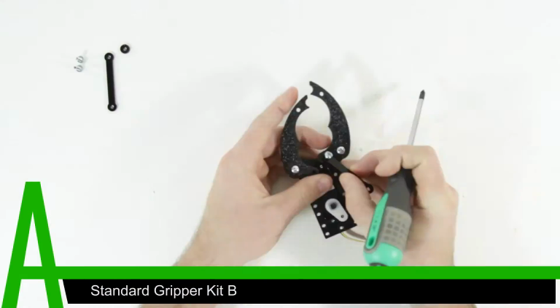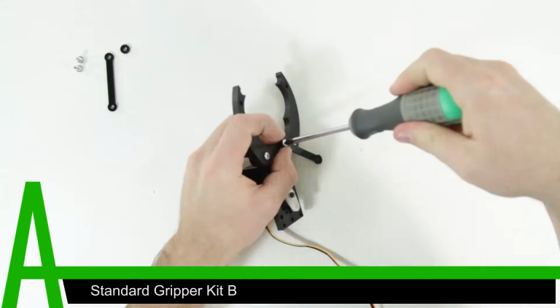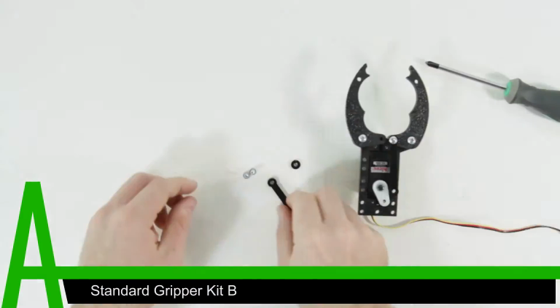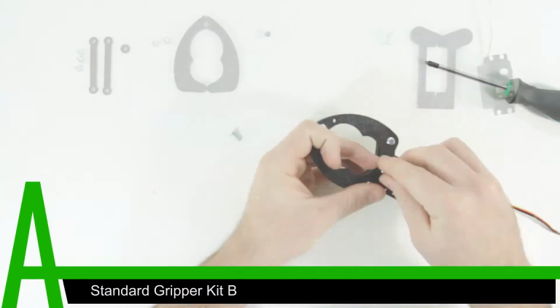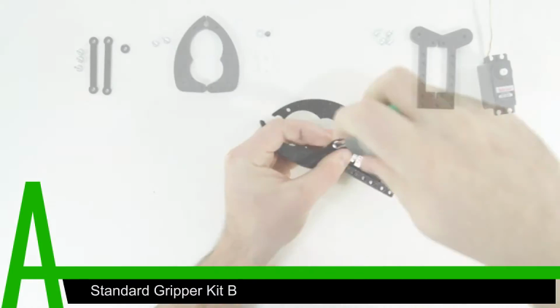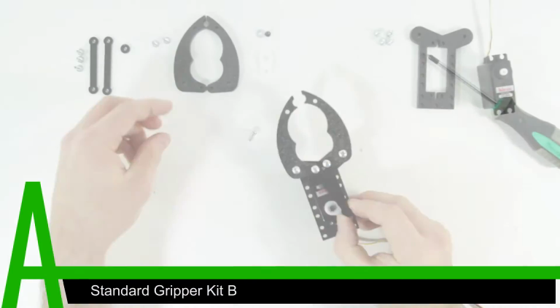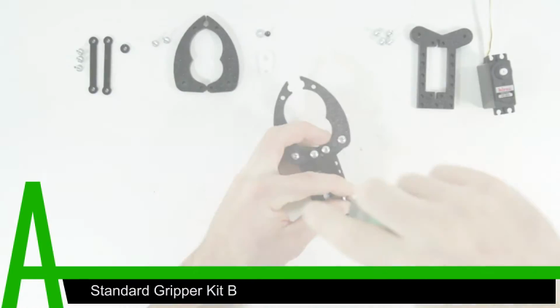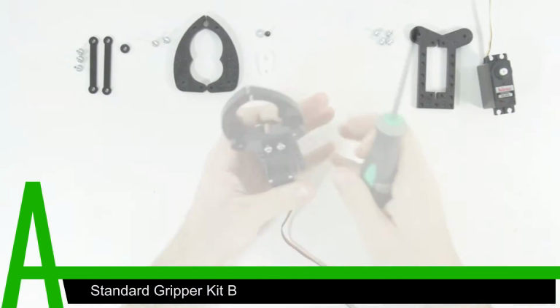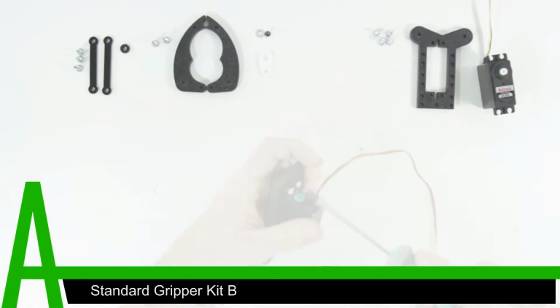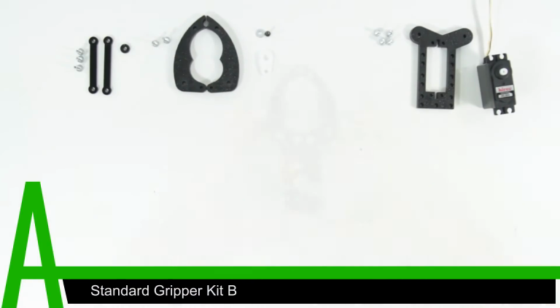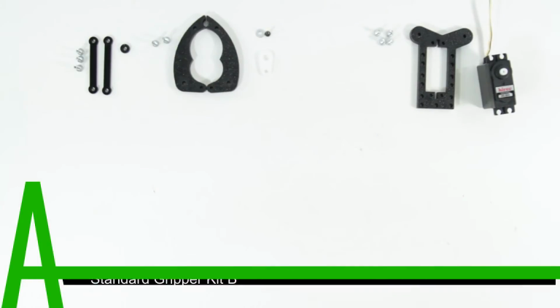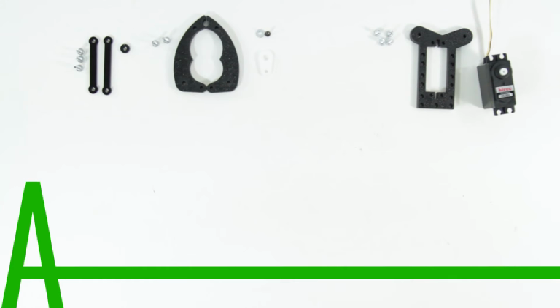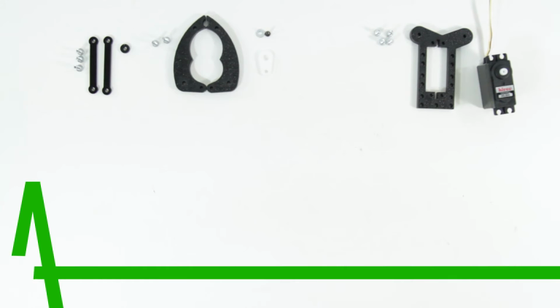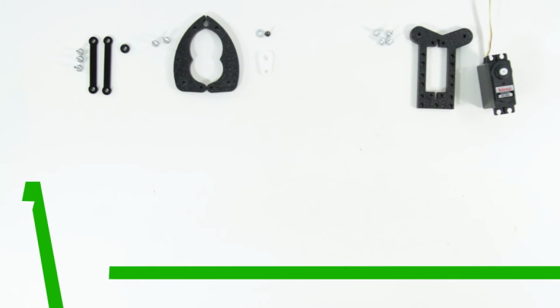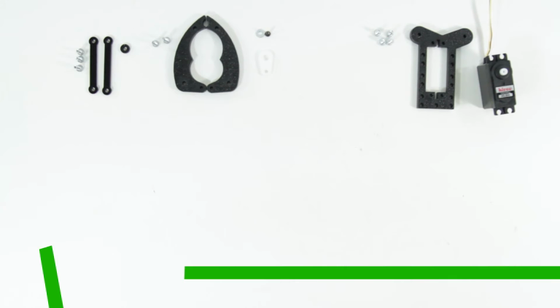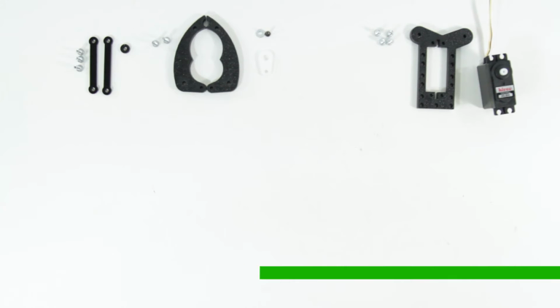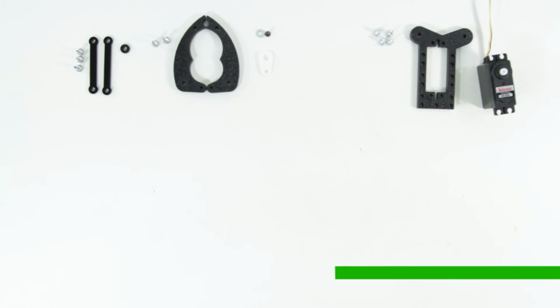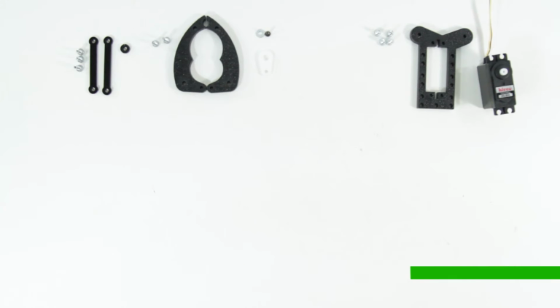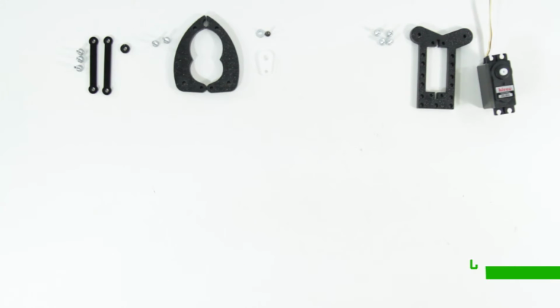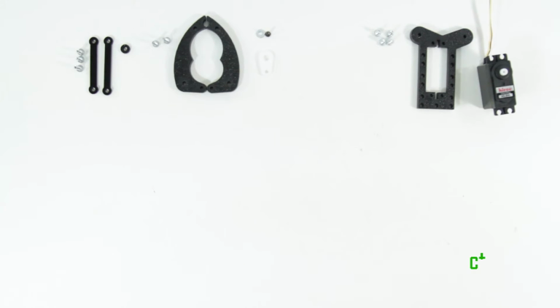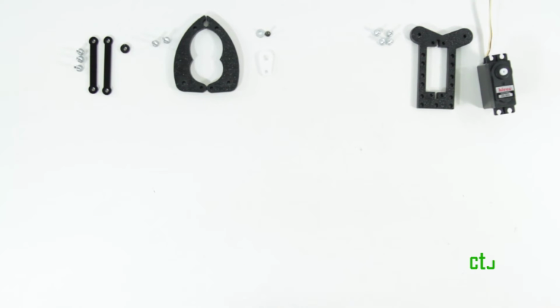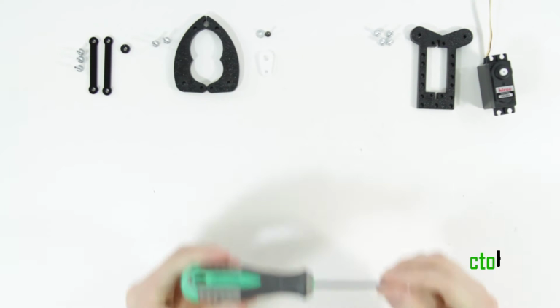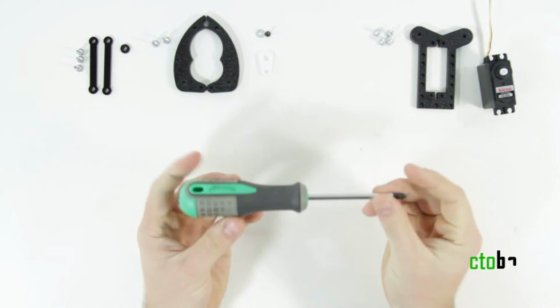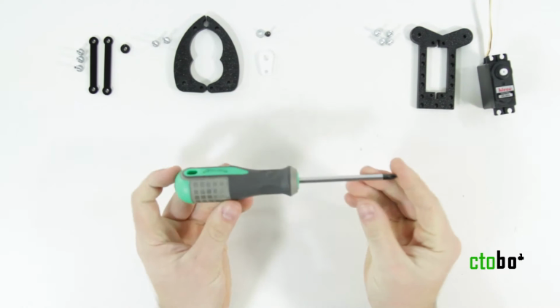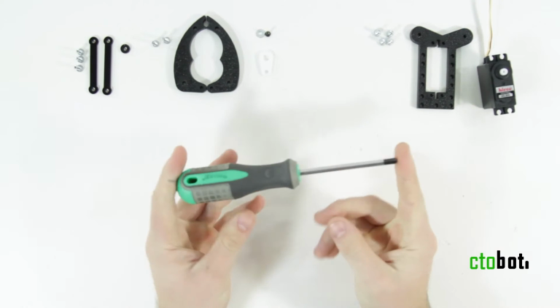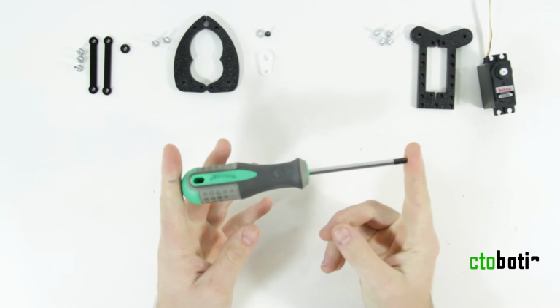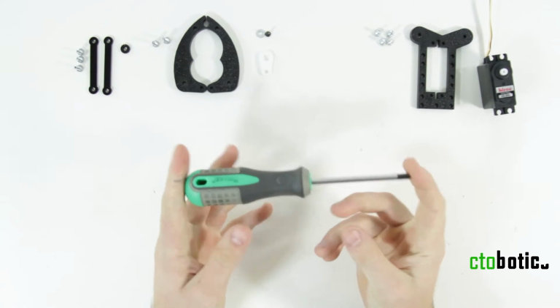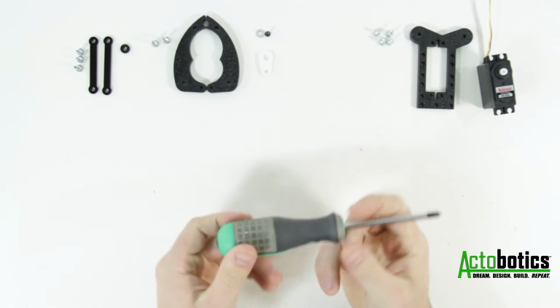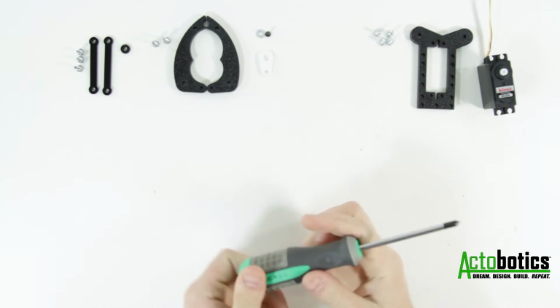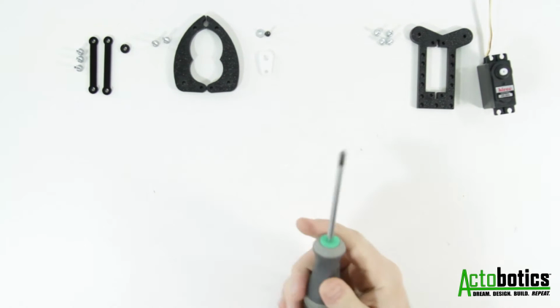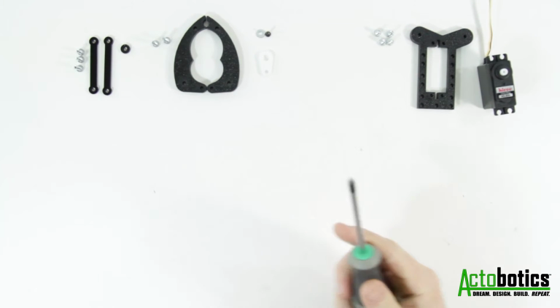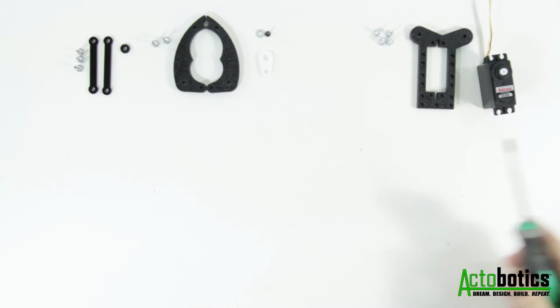Hello, today we are building the standard gripper kit B. For this project you will need a Phillips head screwdriver.